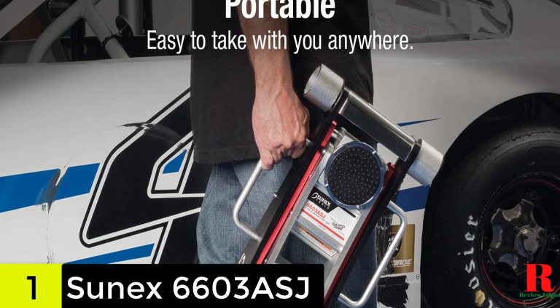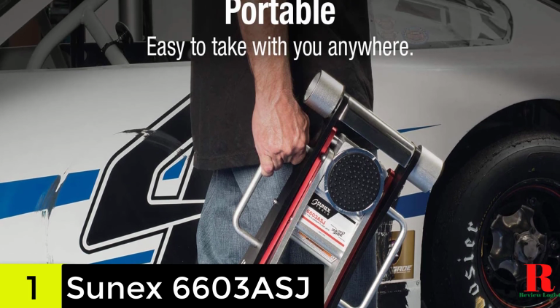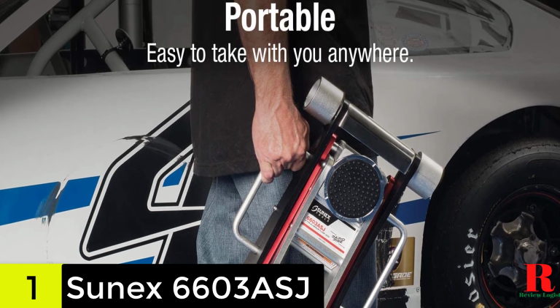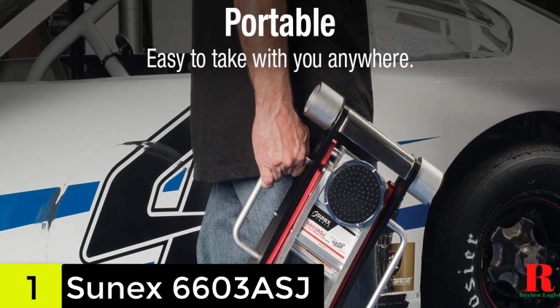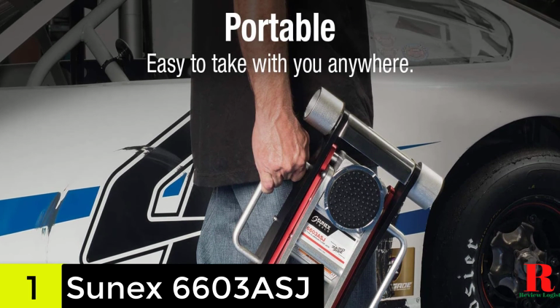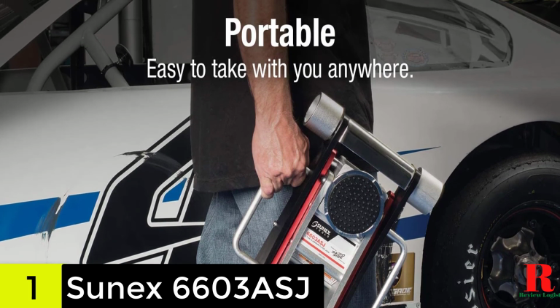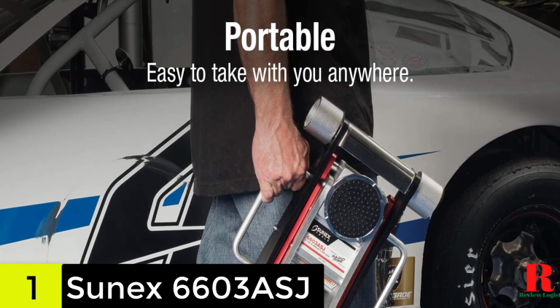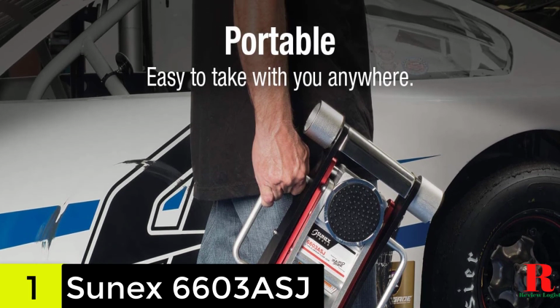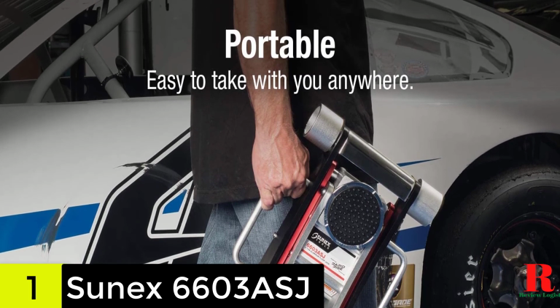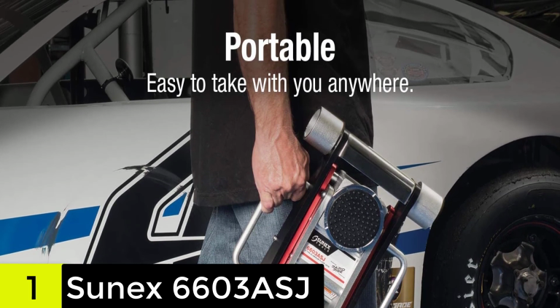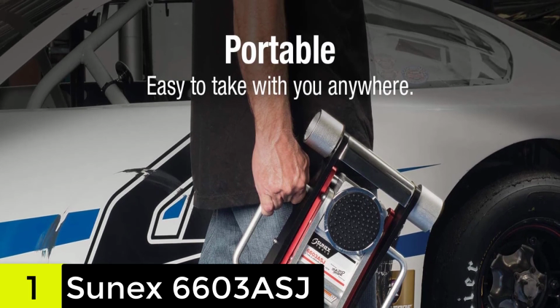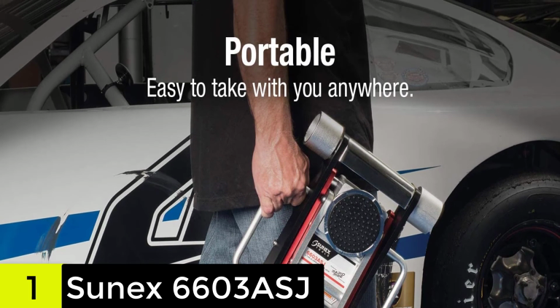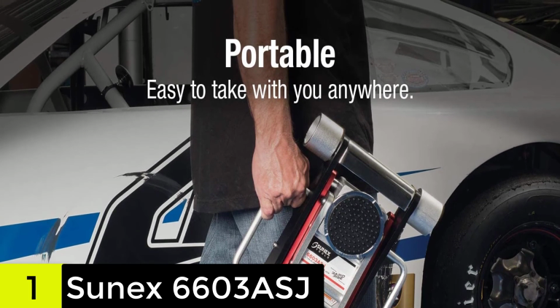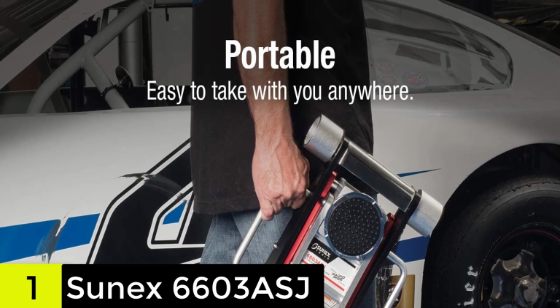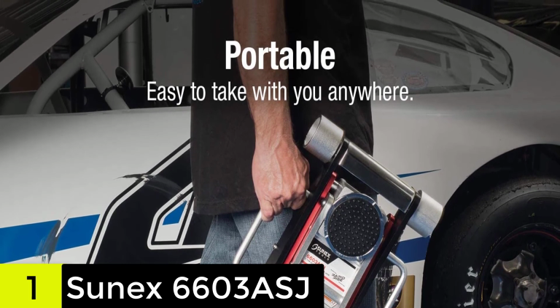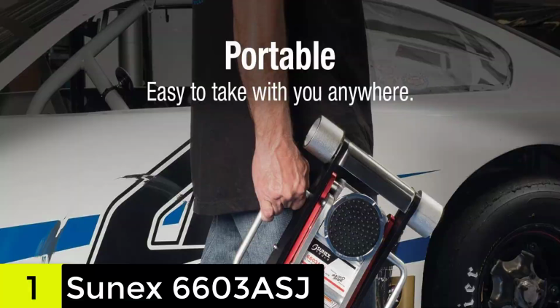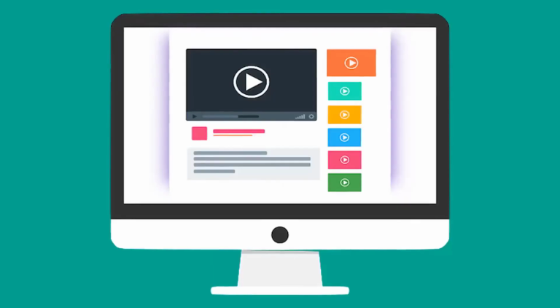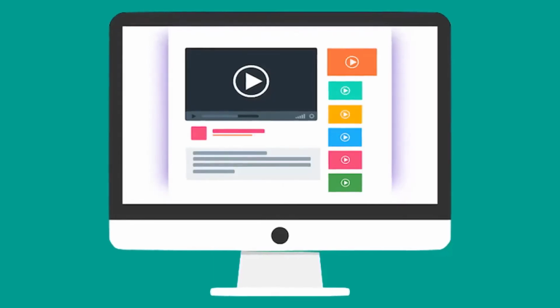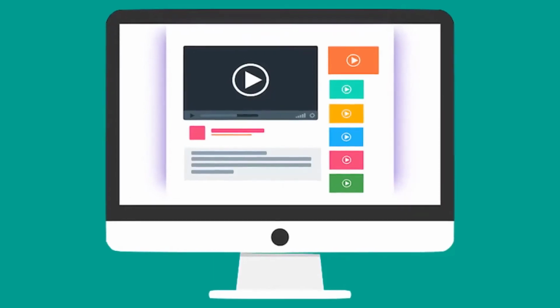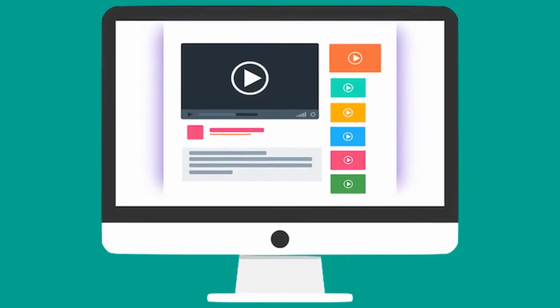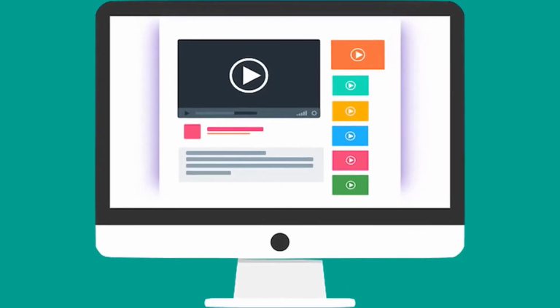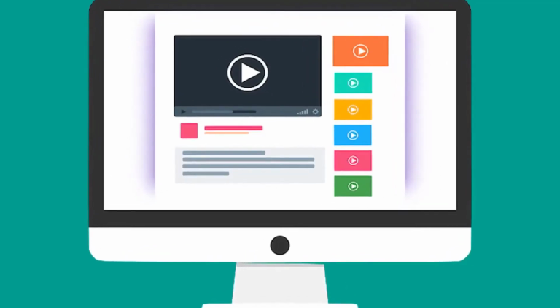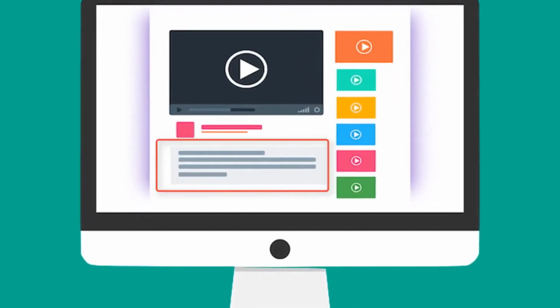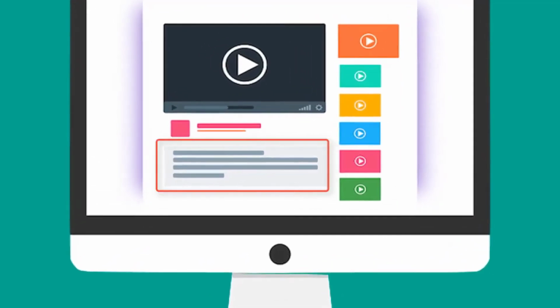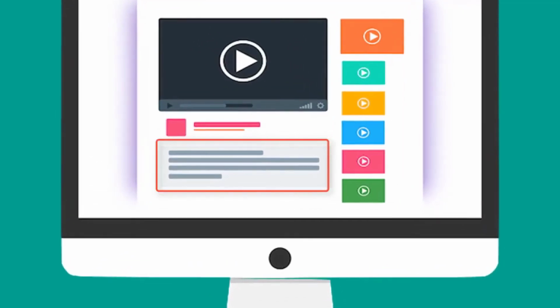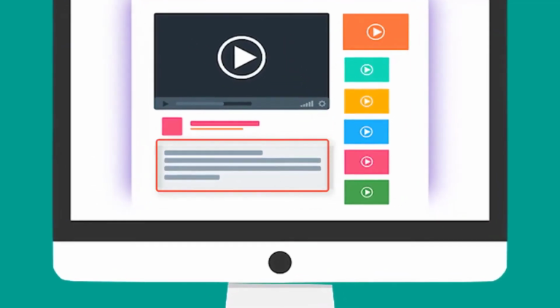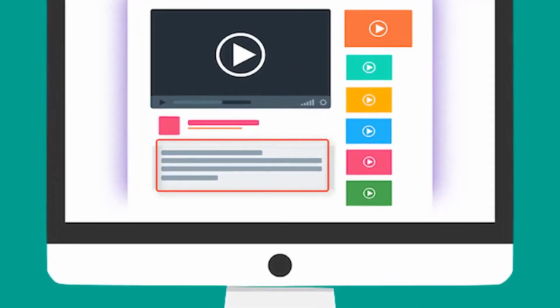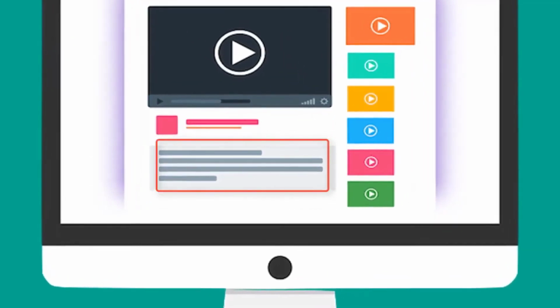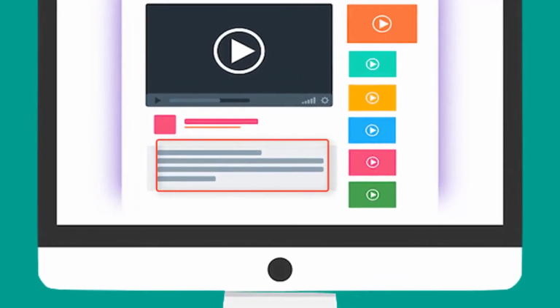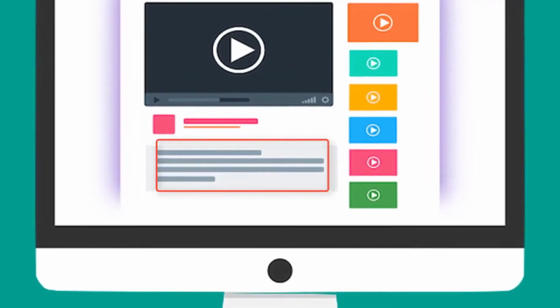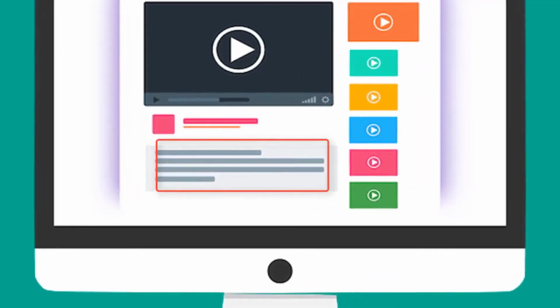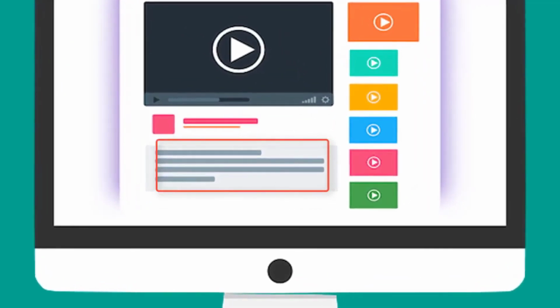Hence, with this jack, you do not need to do much to lift the vehicle. Check out the description for more information about this product and the latest price.